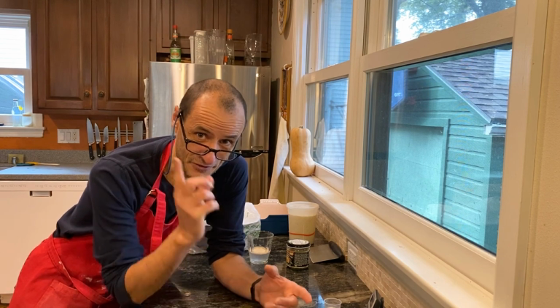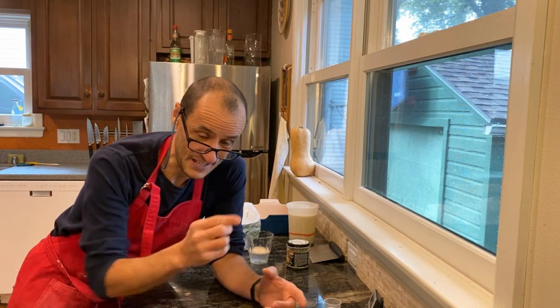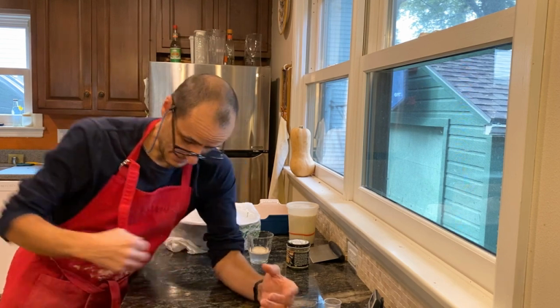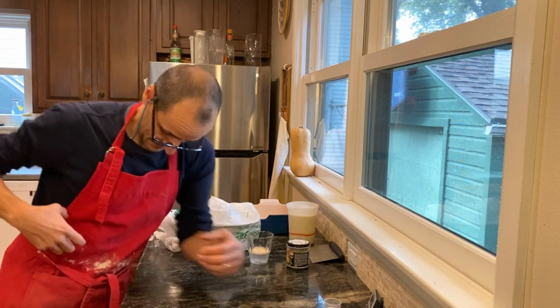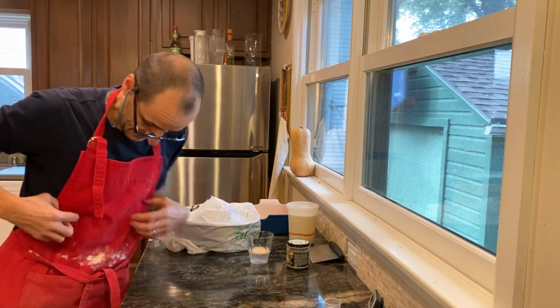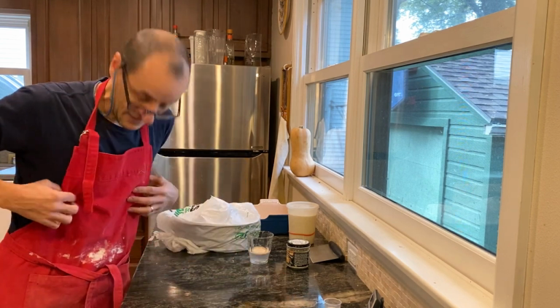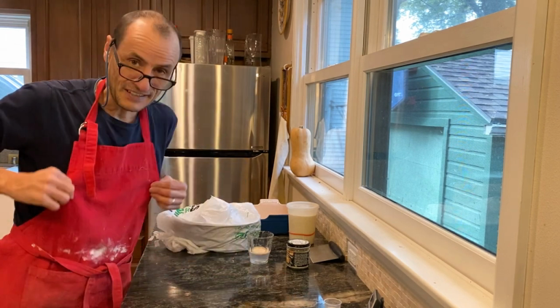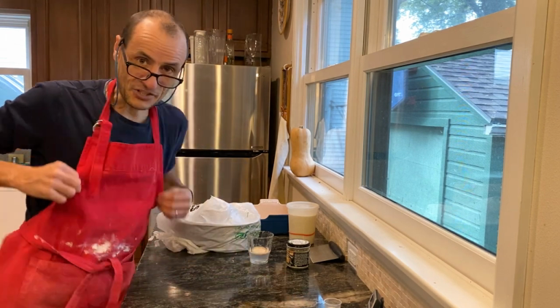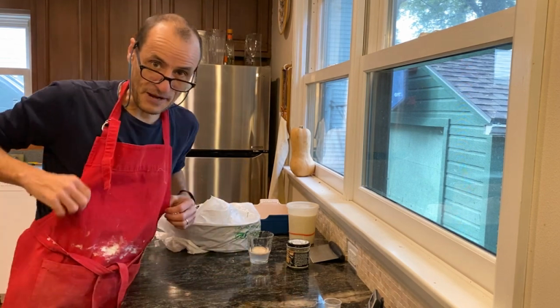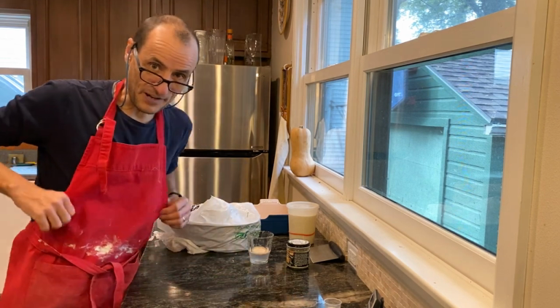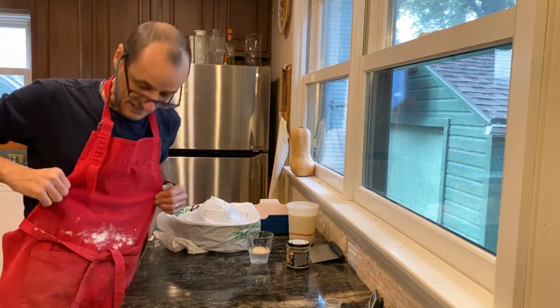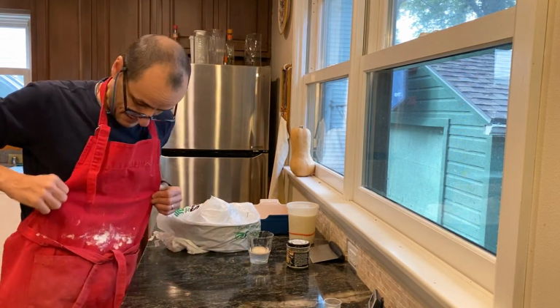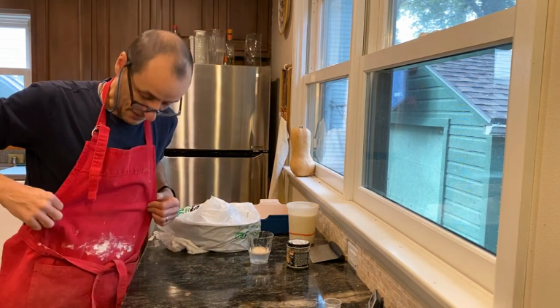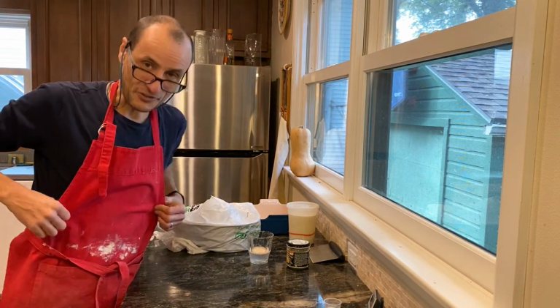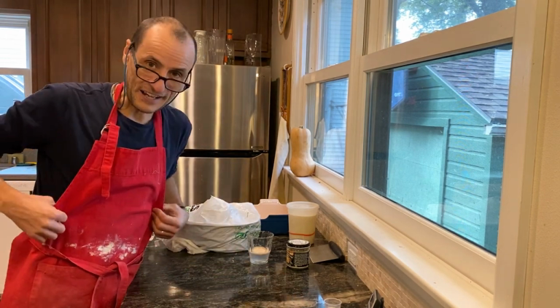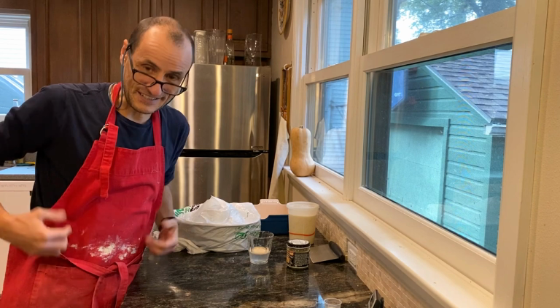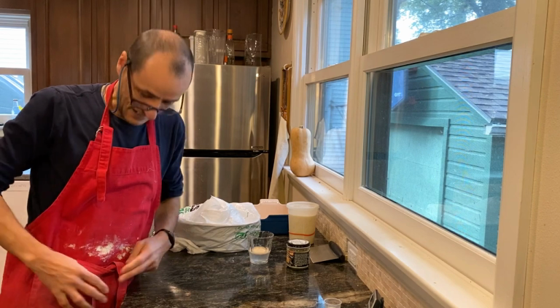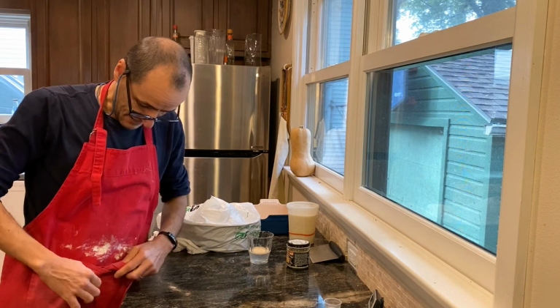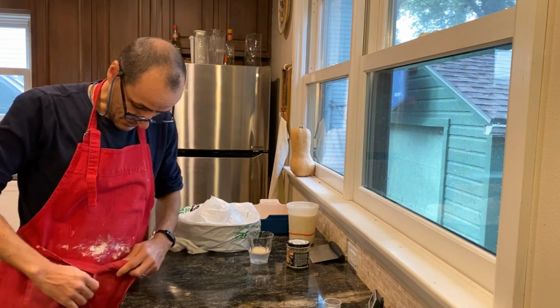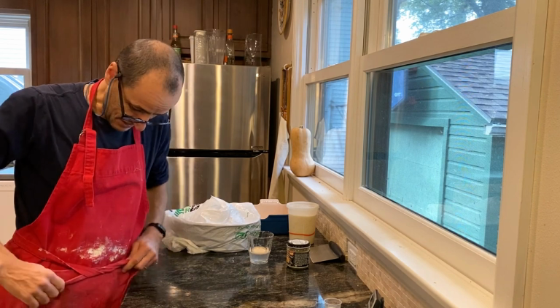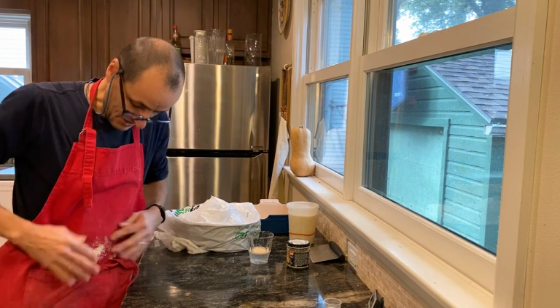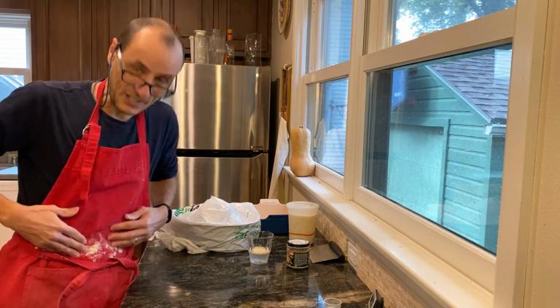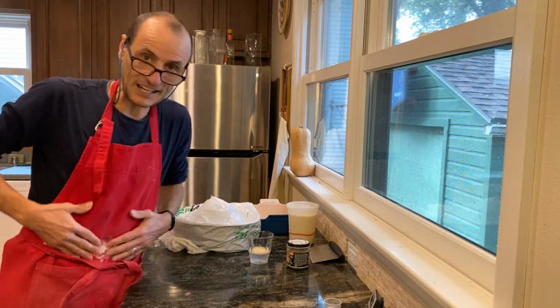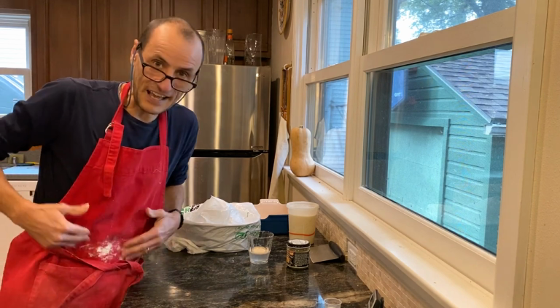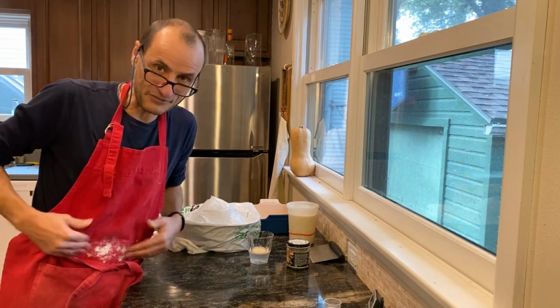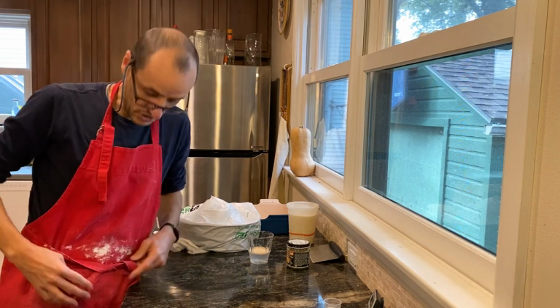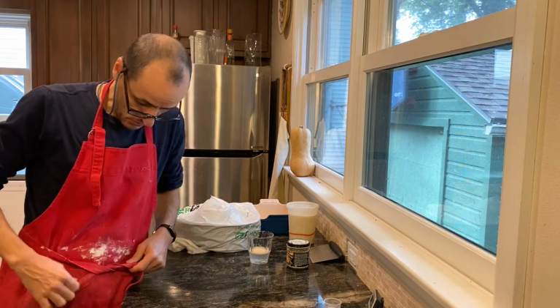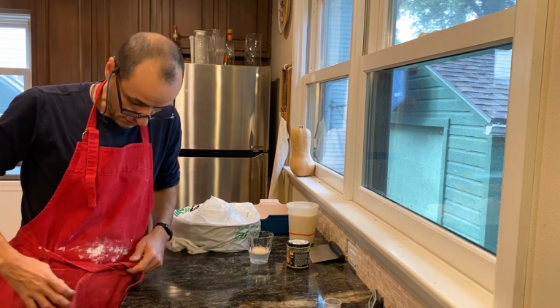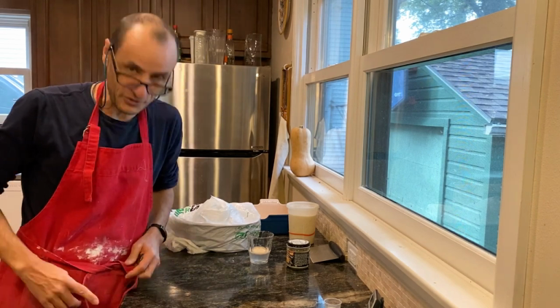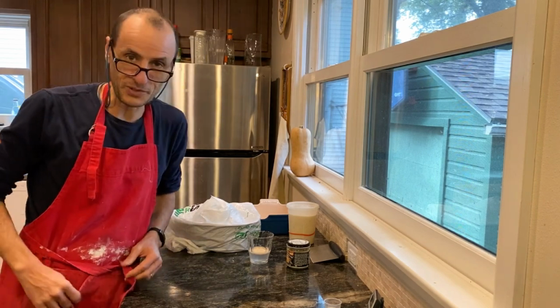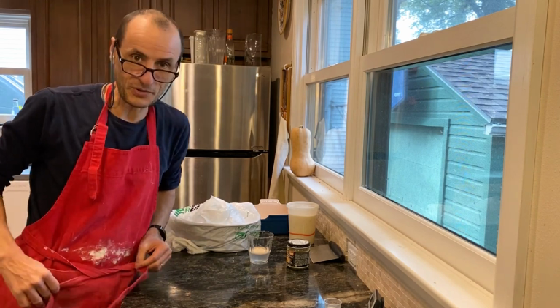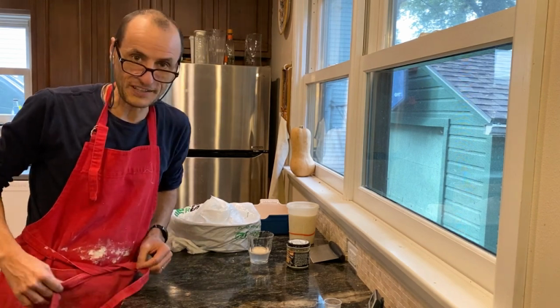First thing: get your apron on. If you're not used to this, you can get a lot of goo all over you really quickly.